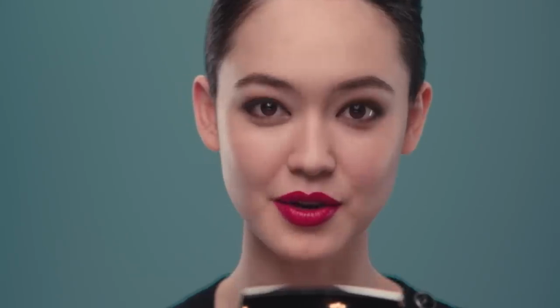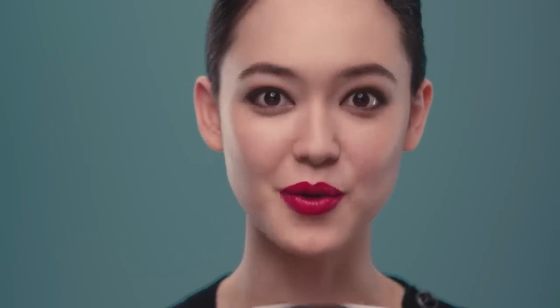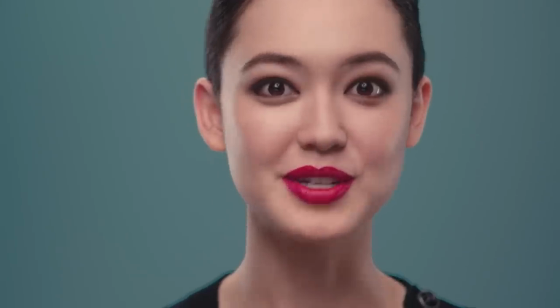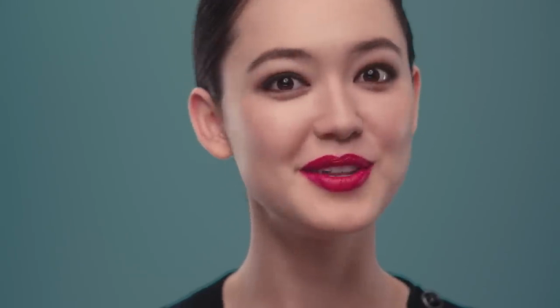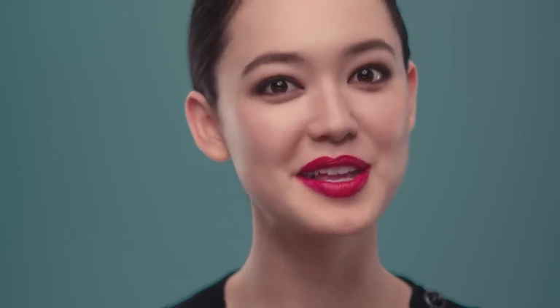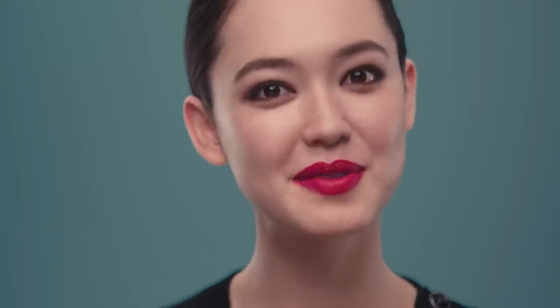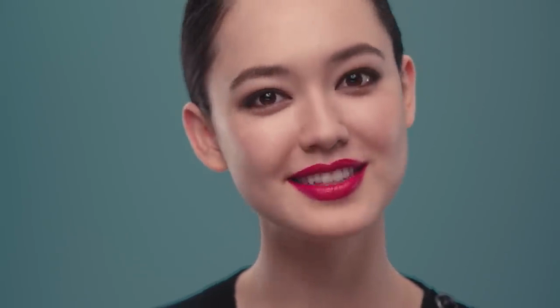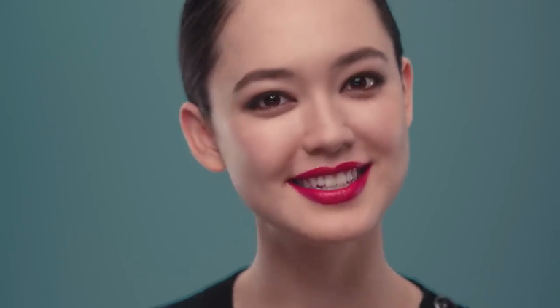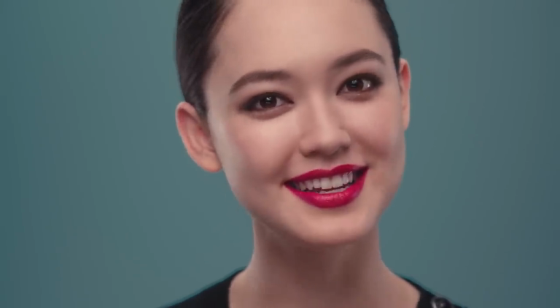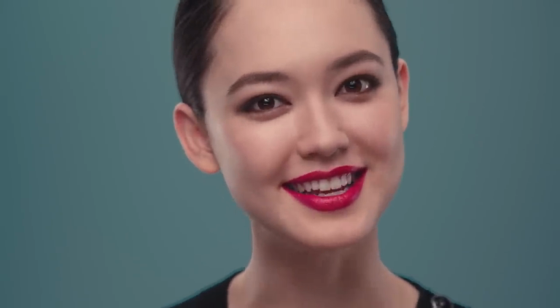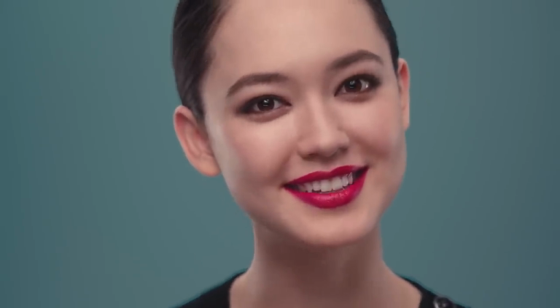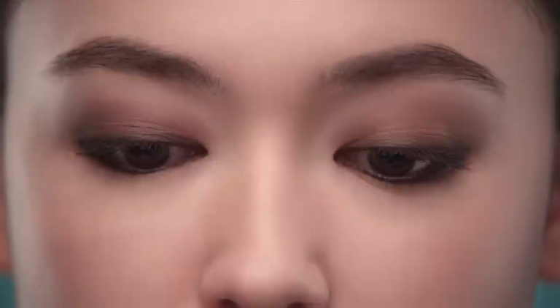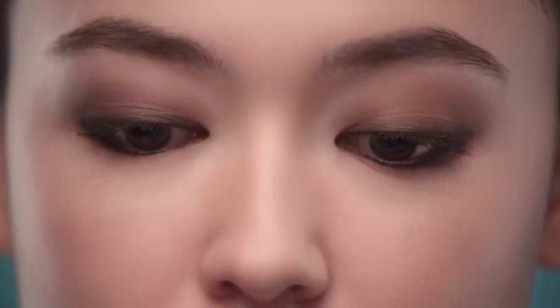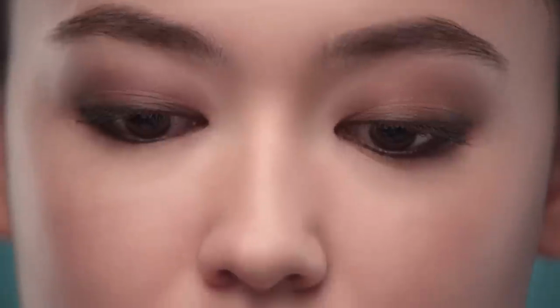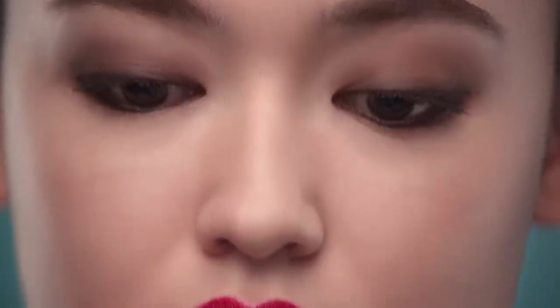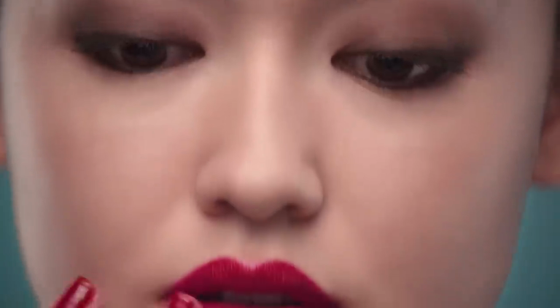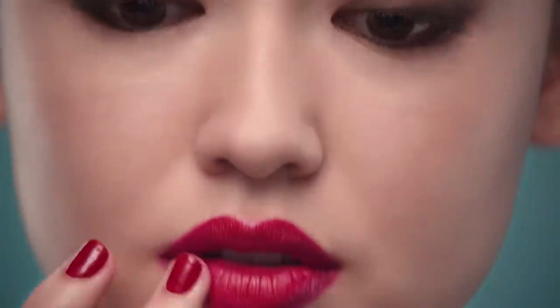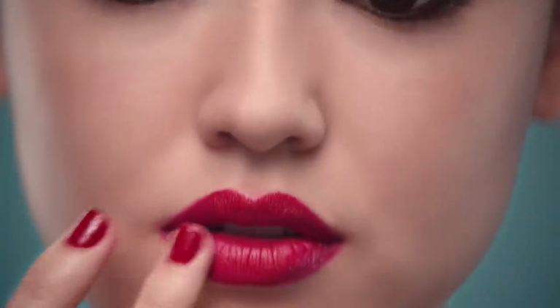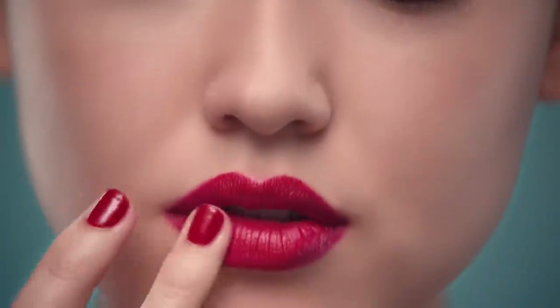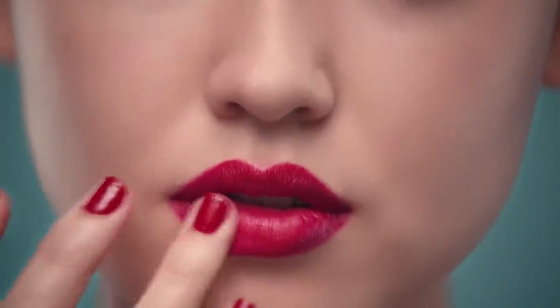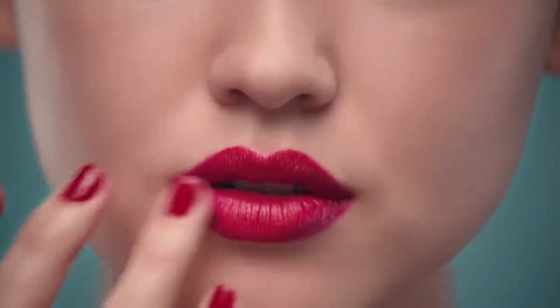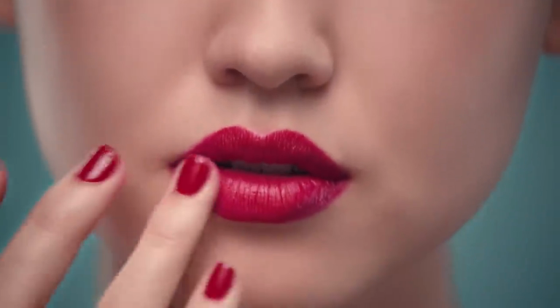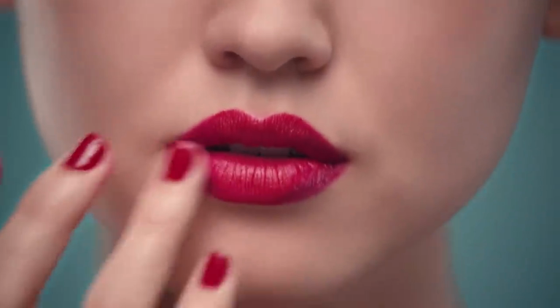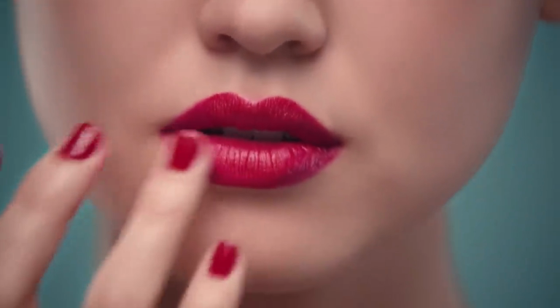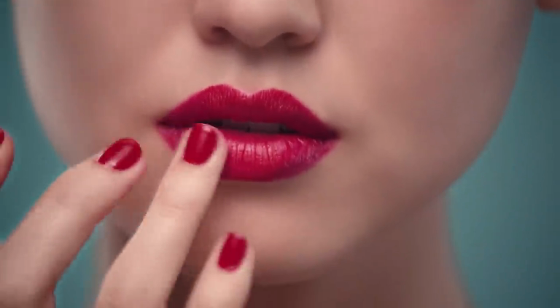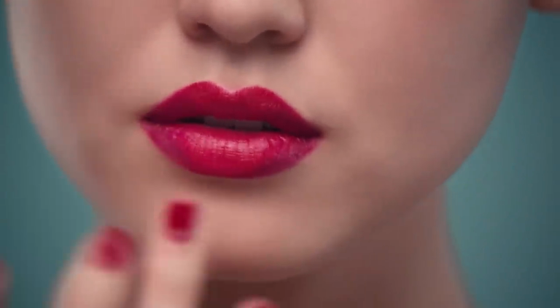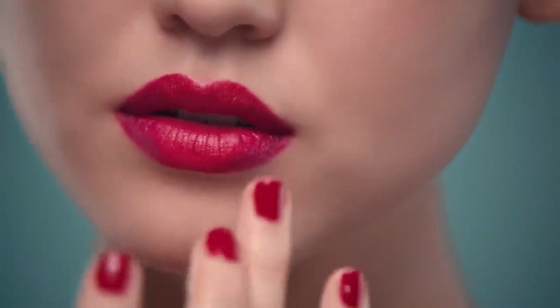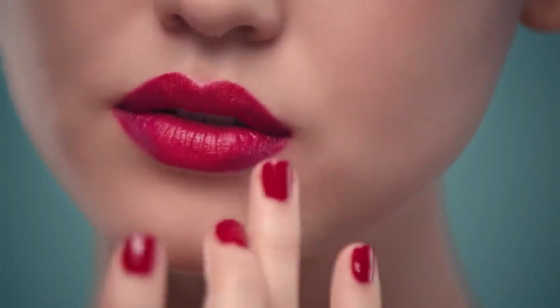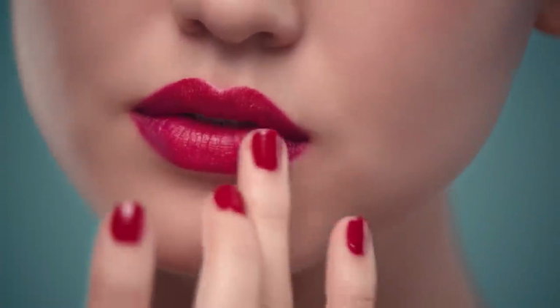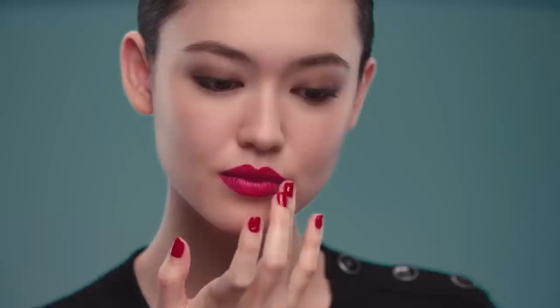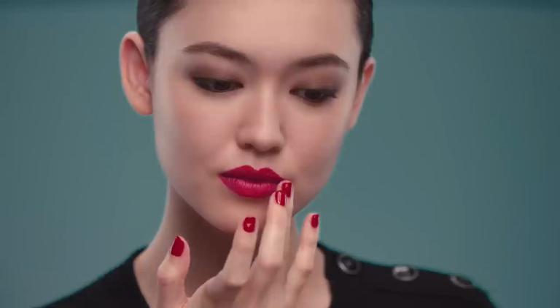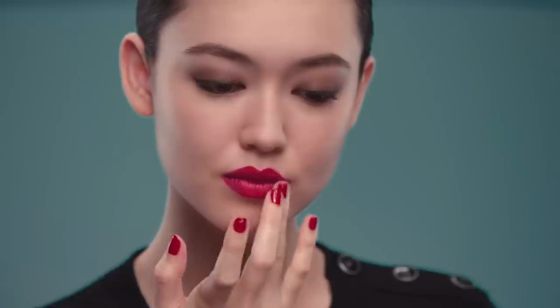What do you think about this technique? I love it. It makes my makeup look really special.